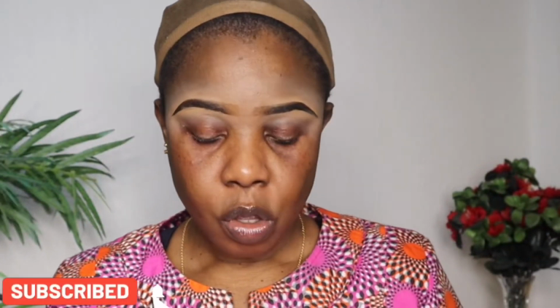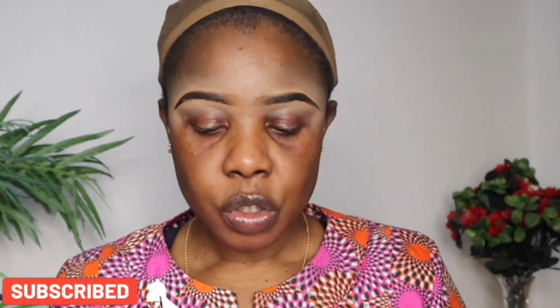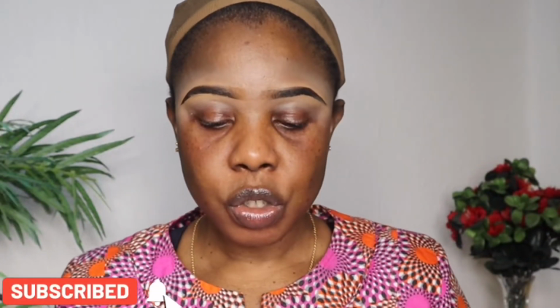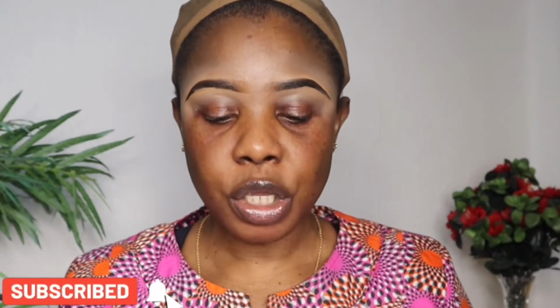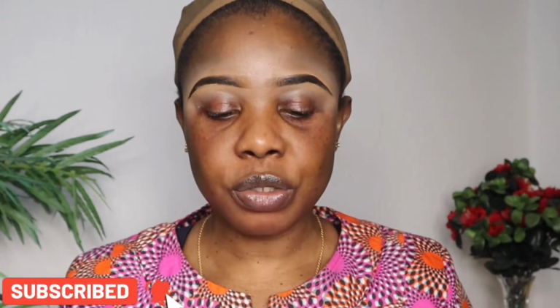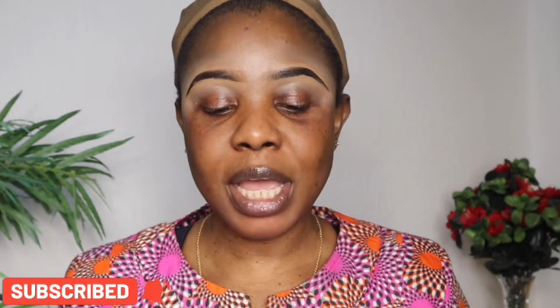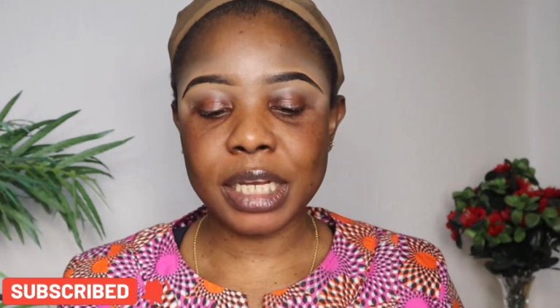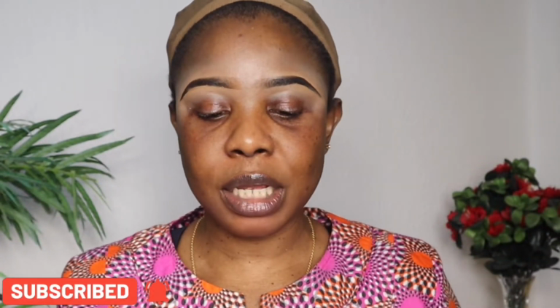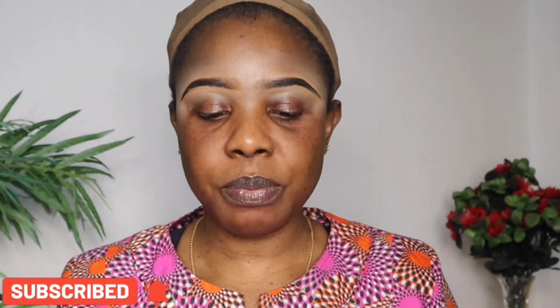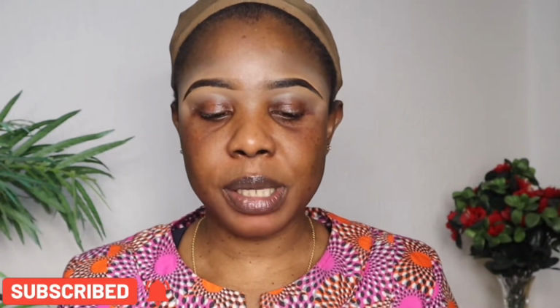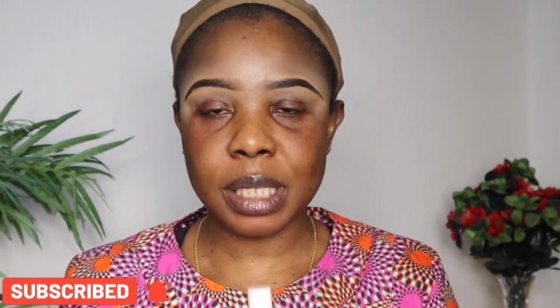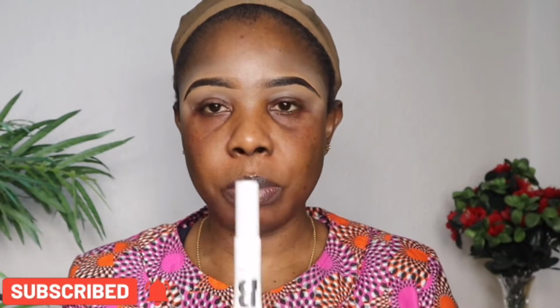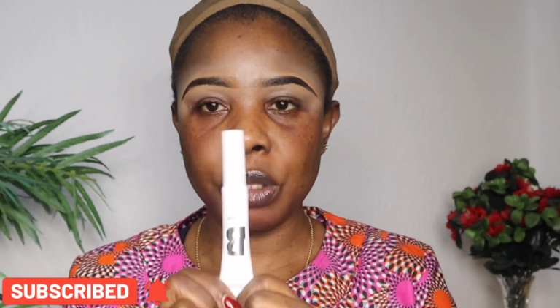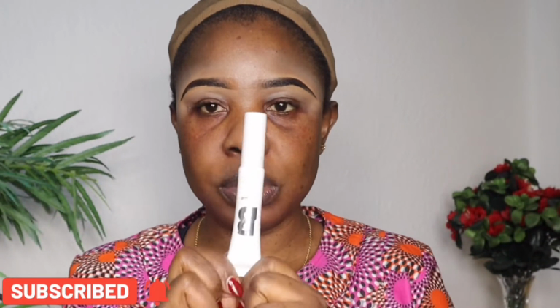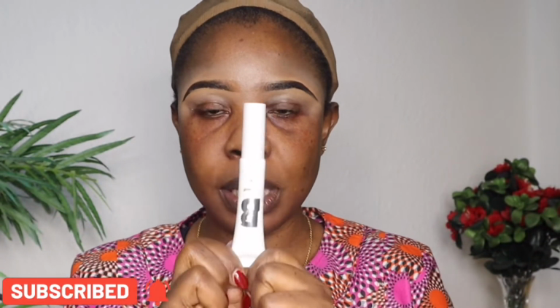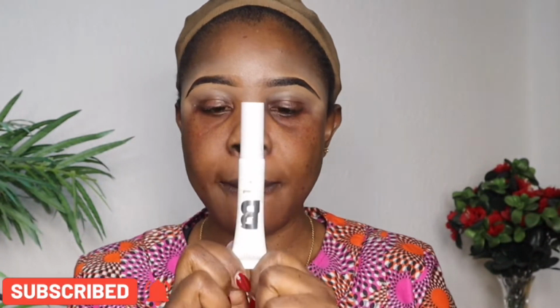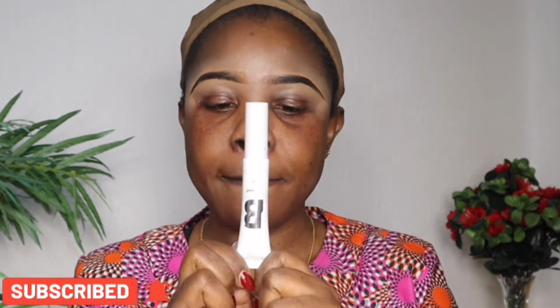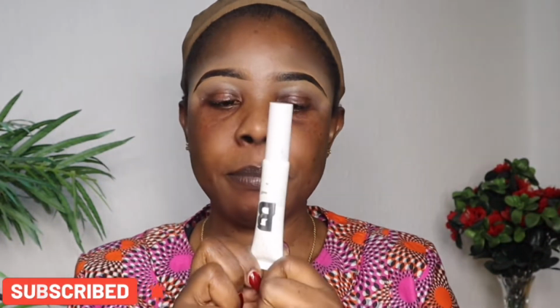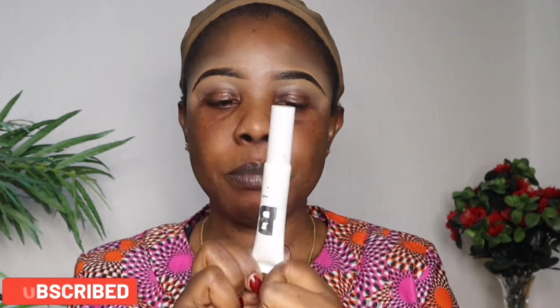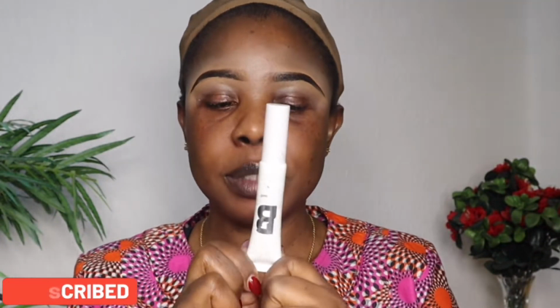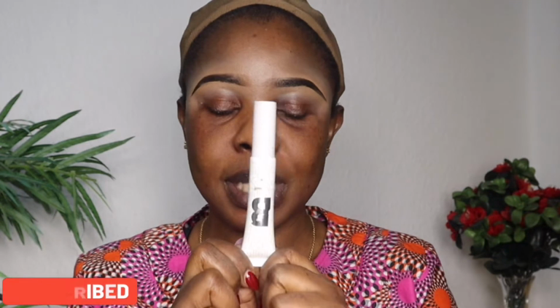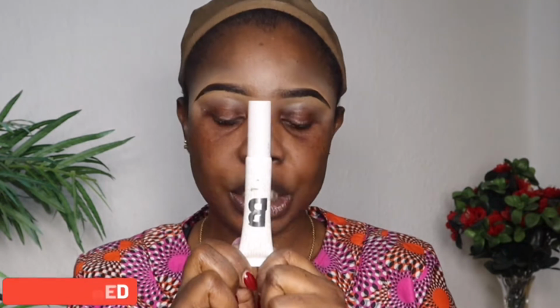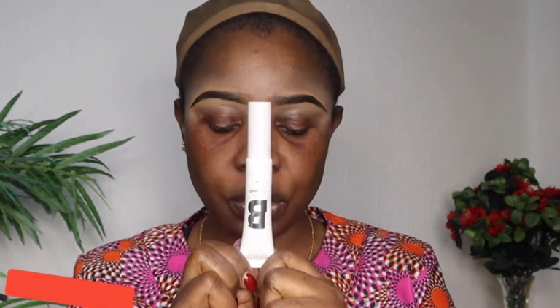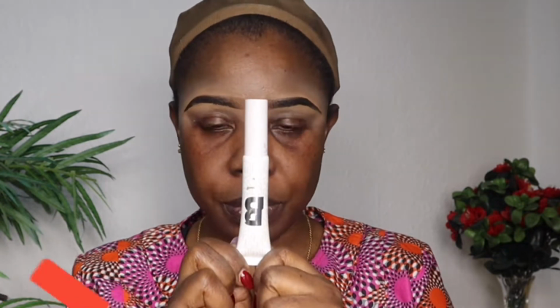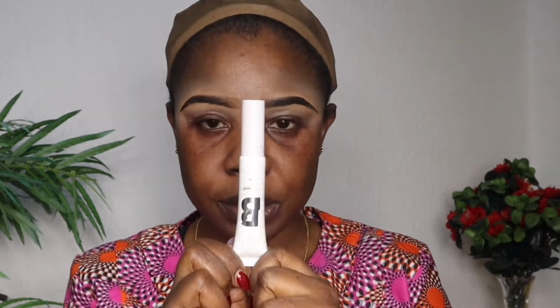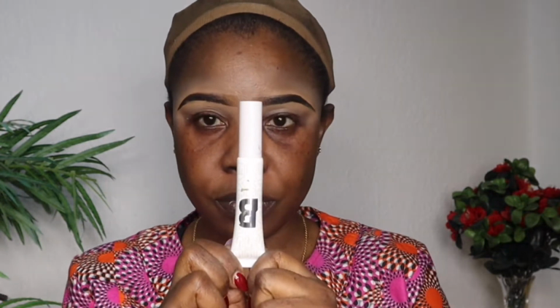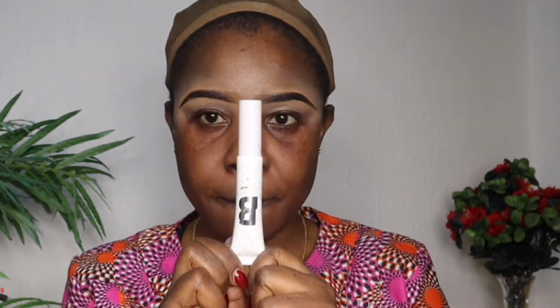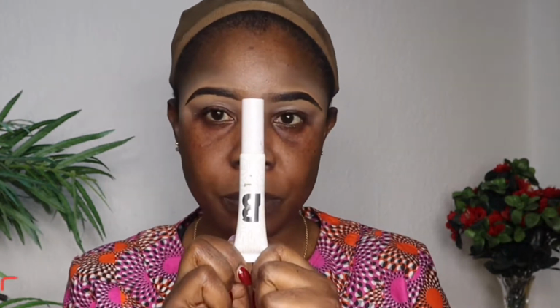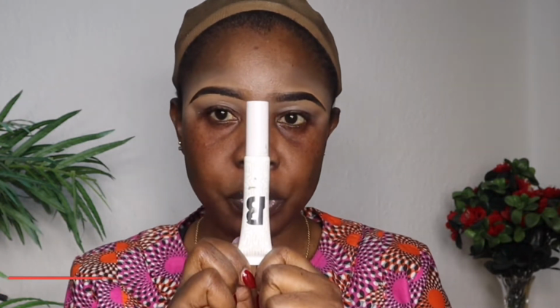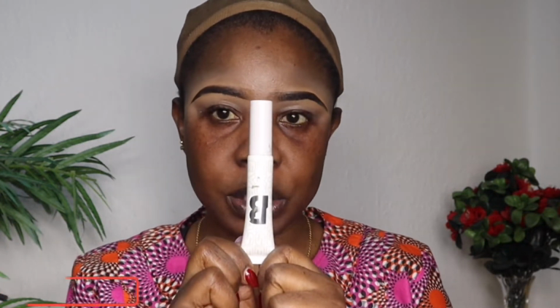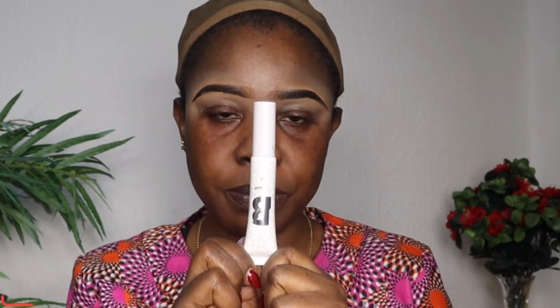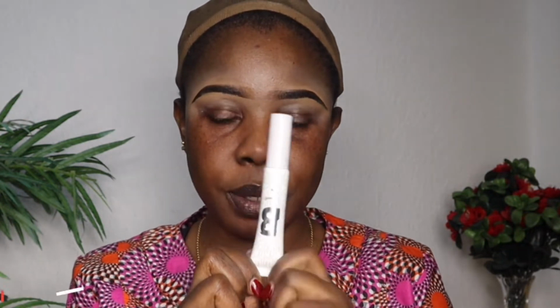For today's eyeshadow base, I'll be using this eyeshadow base from Beauty Bay.